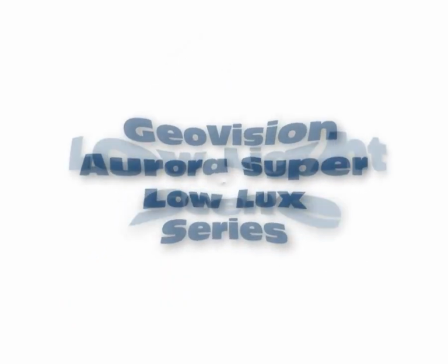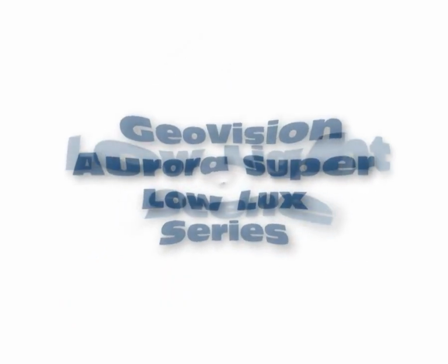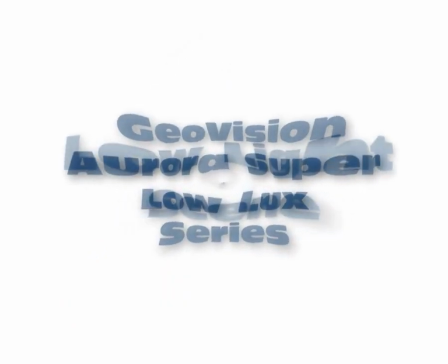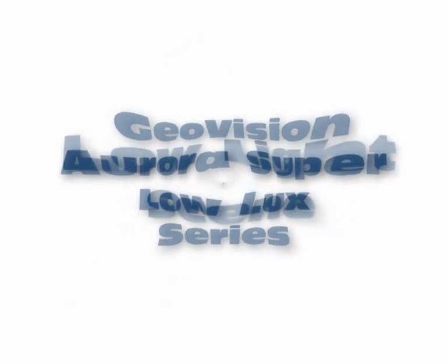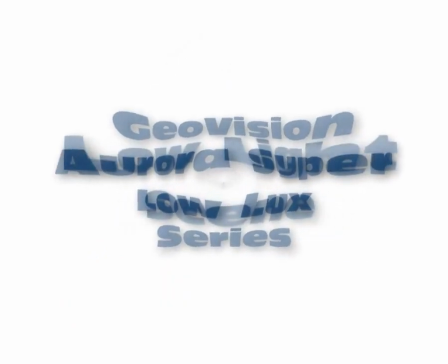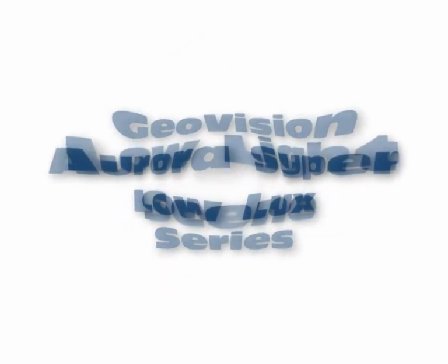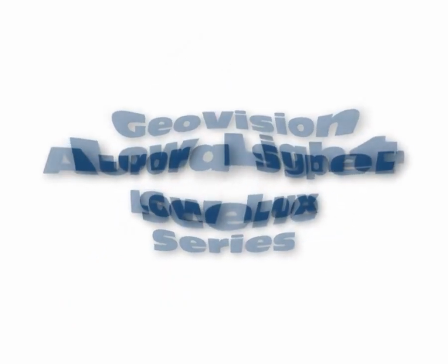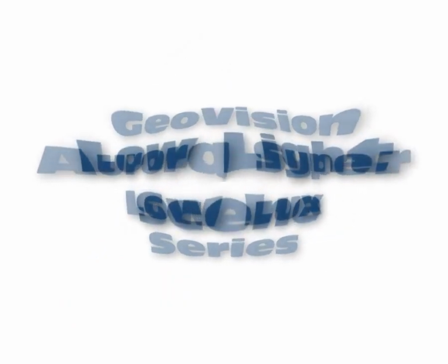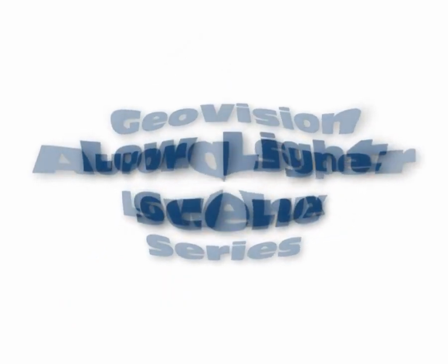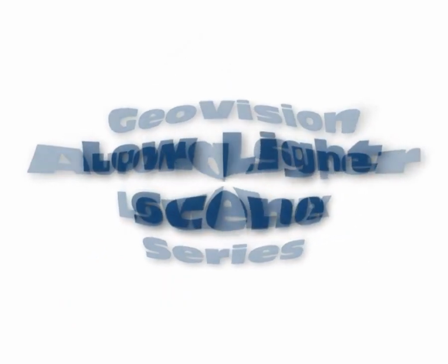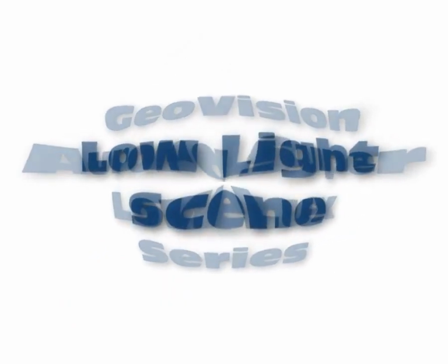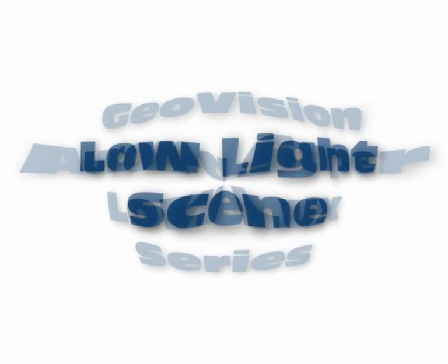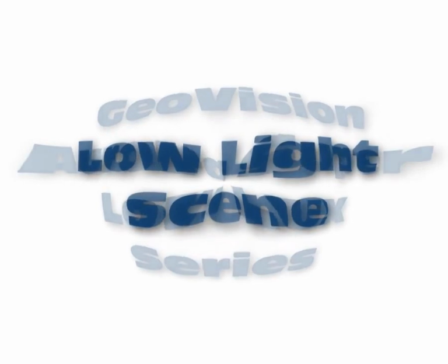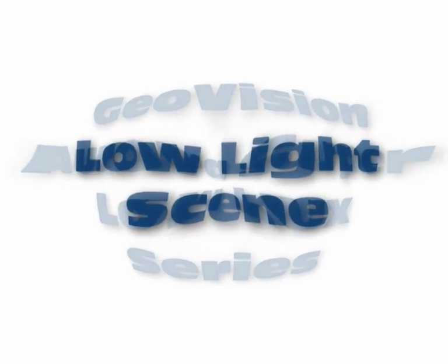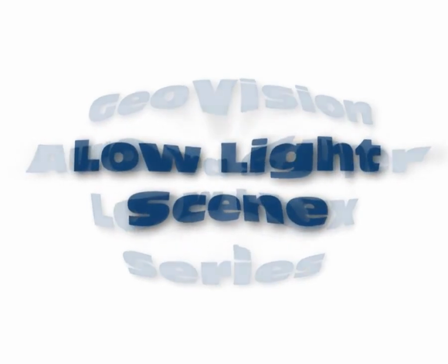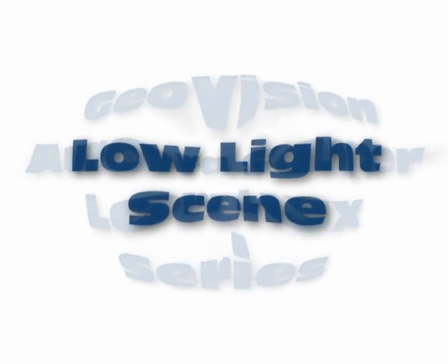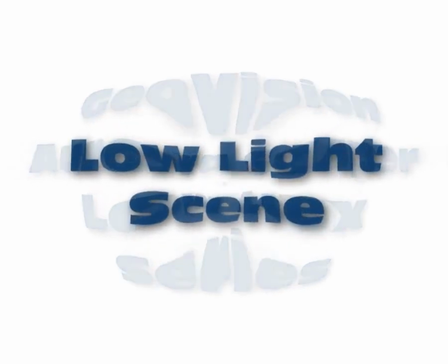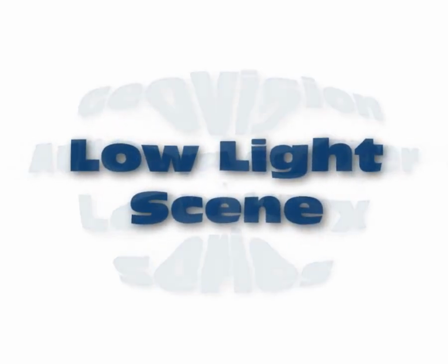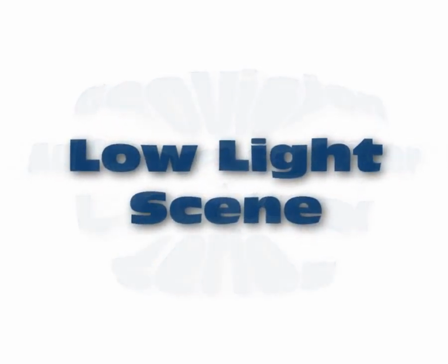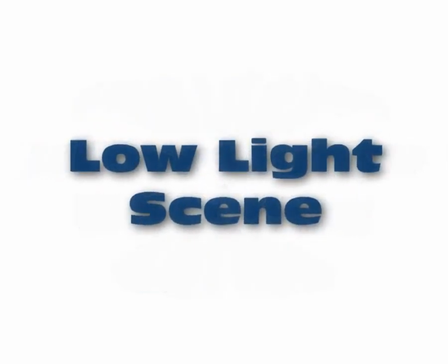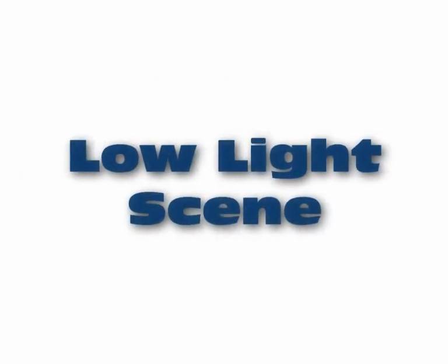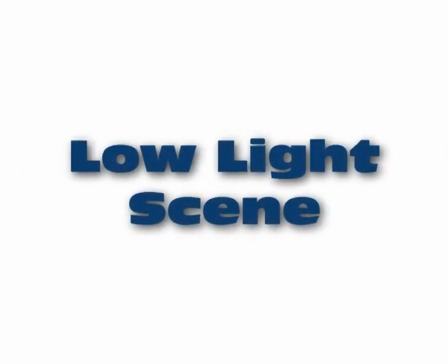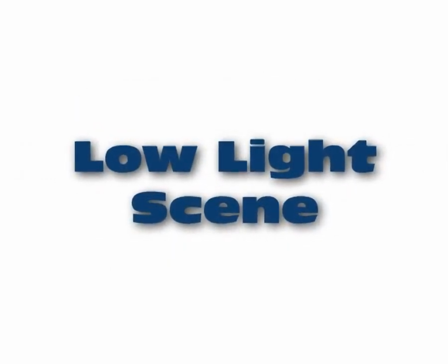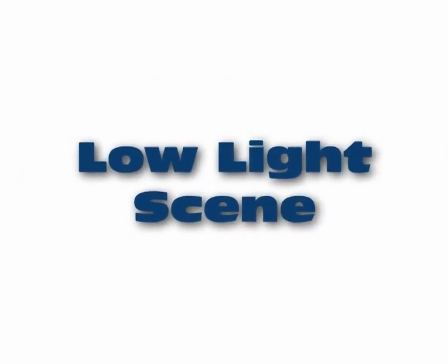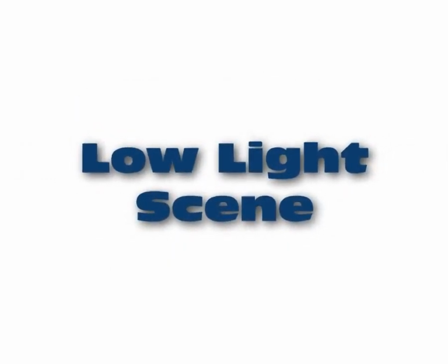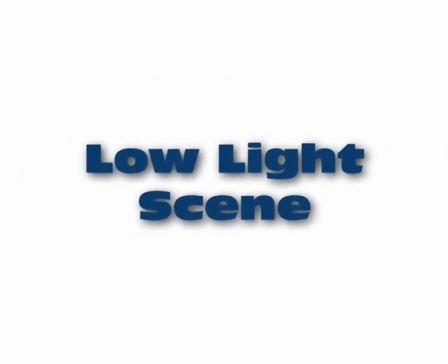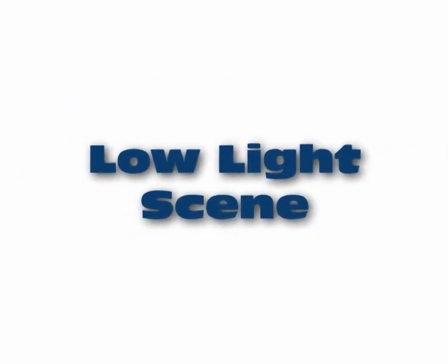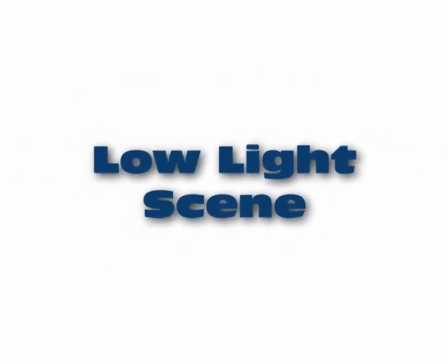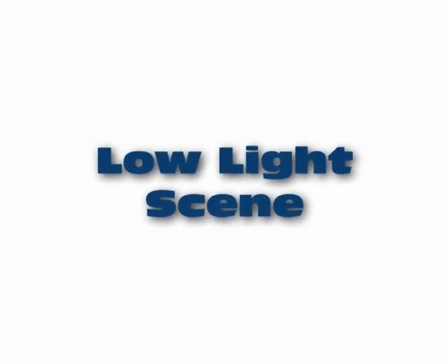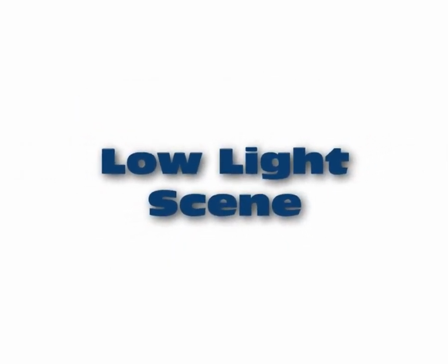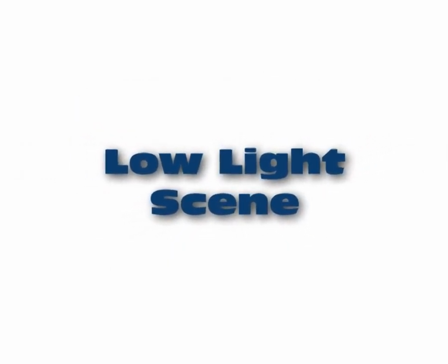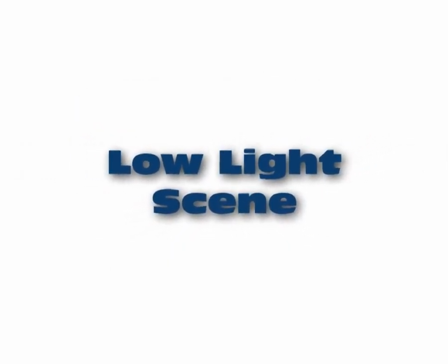Hello, I'm Daniel with GeoVision, and today I want to show you a demonstration on the Aurora Super Low Lux series.